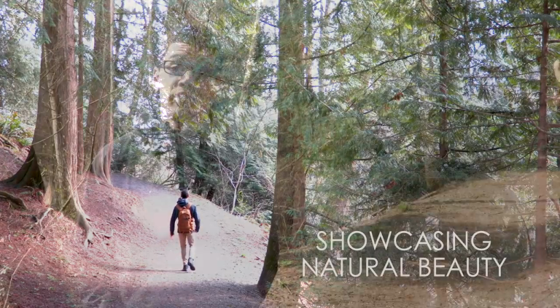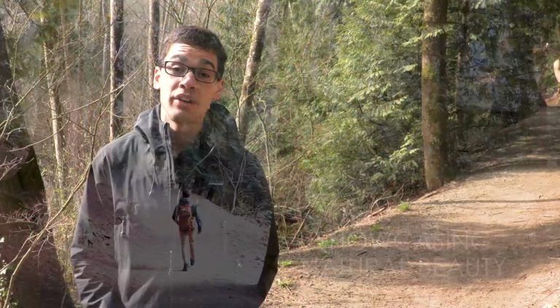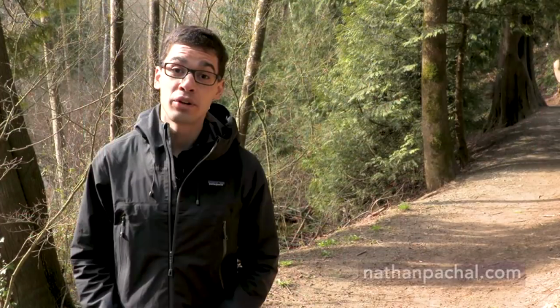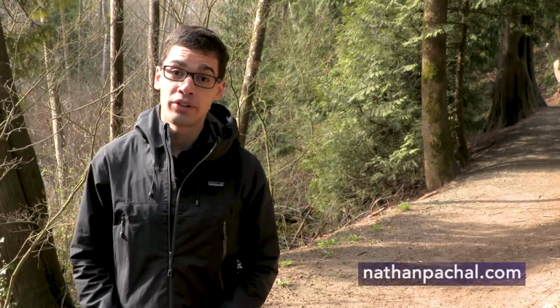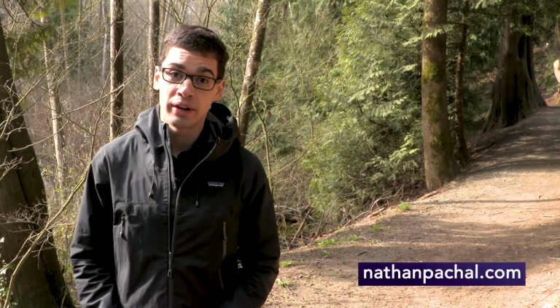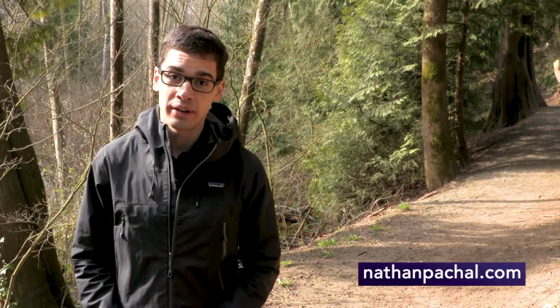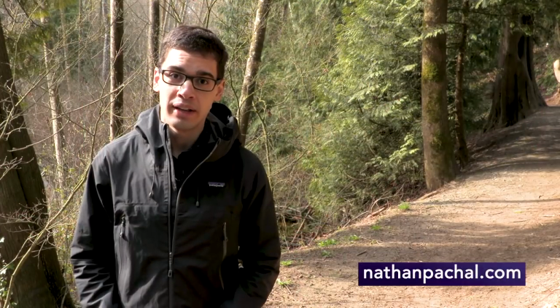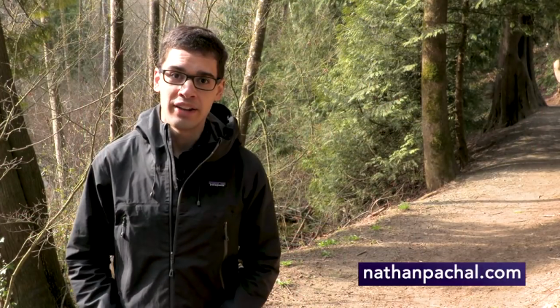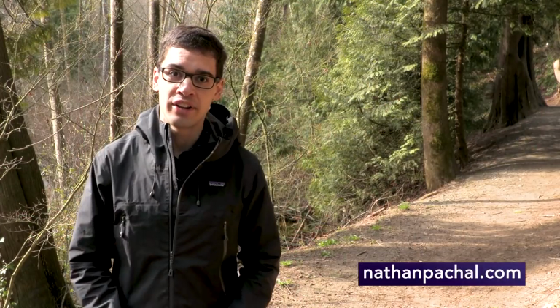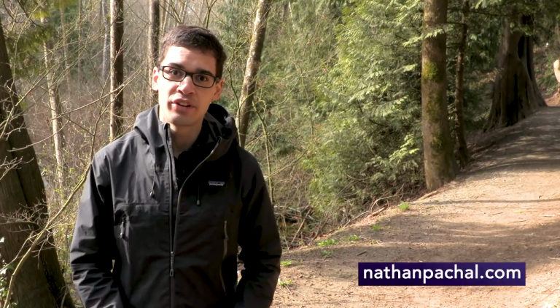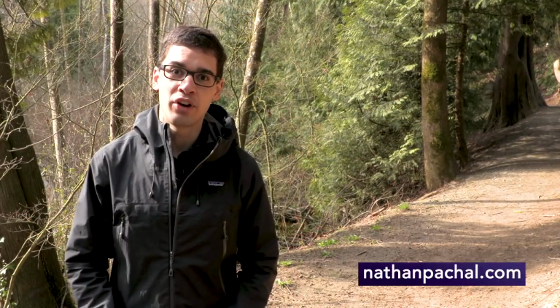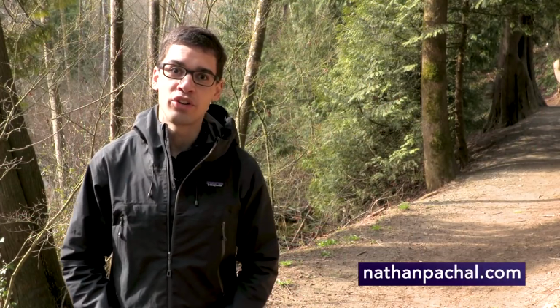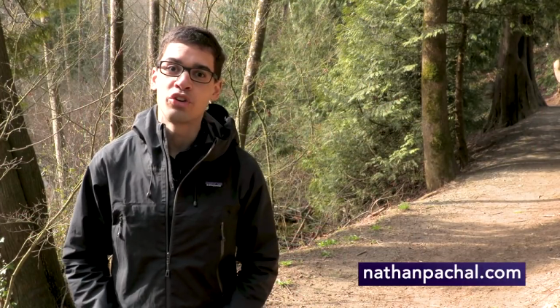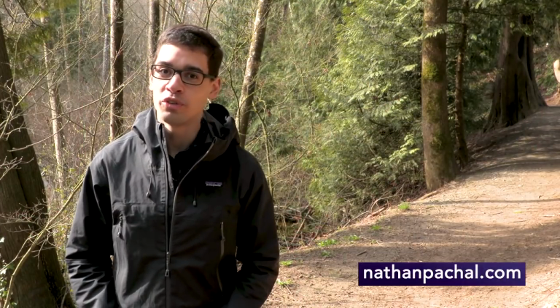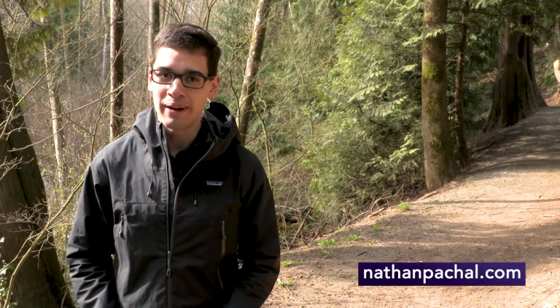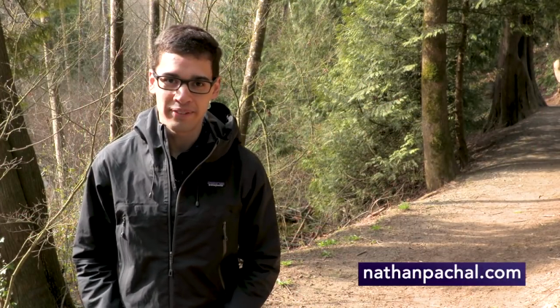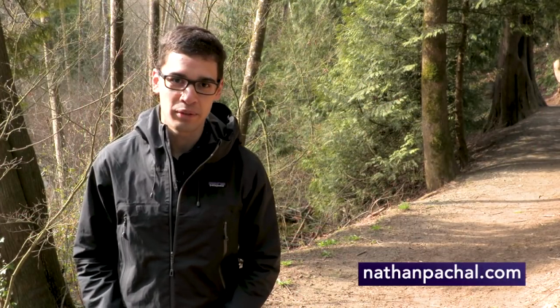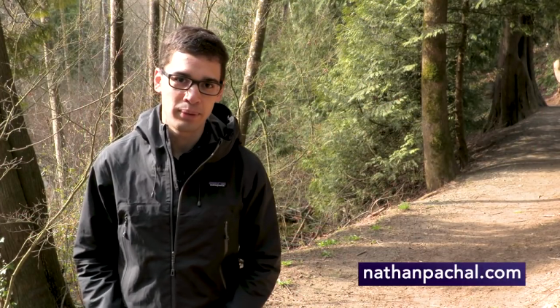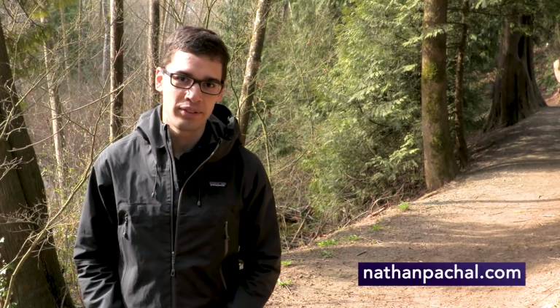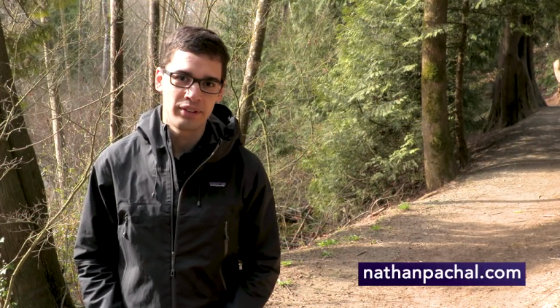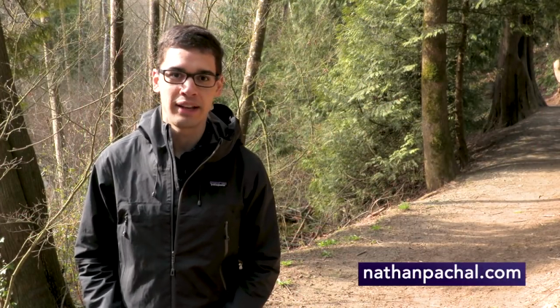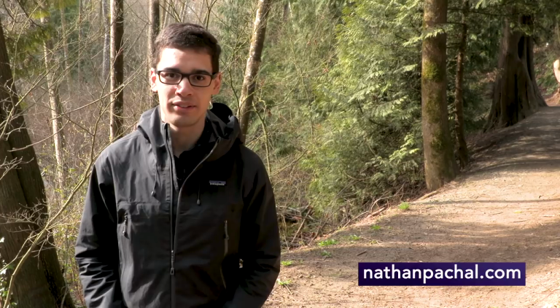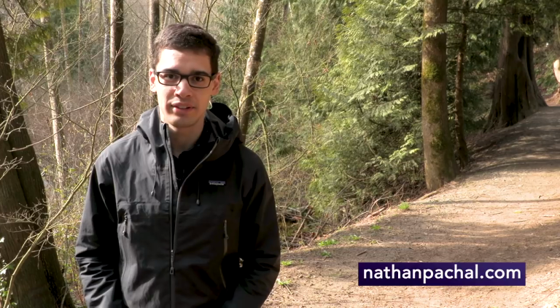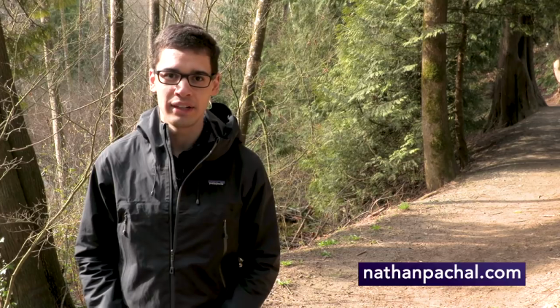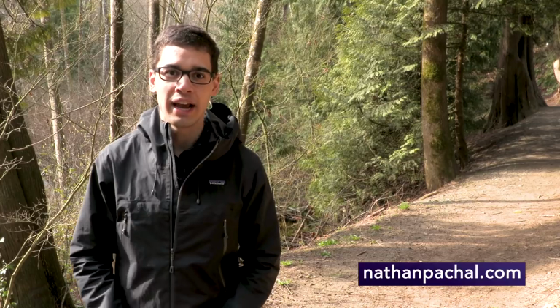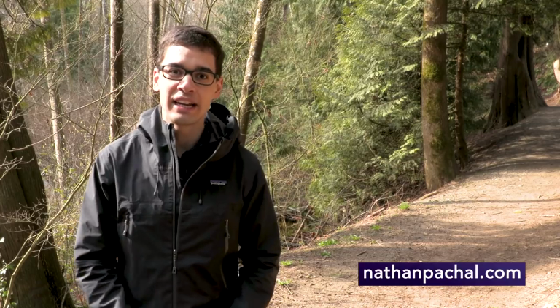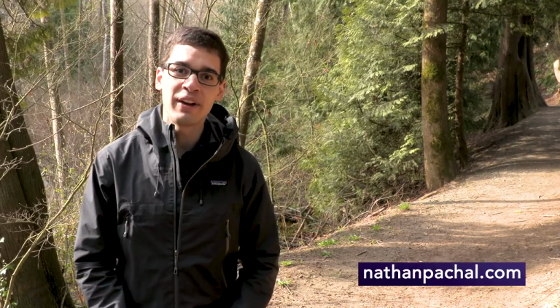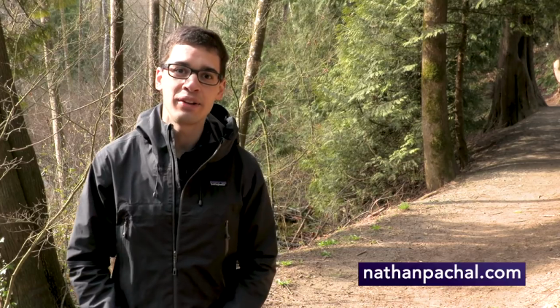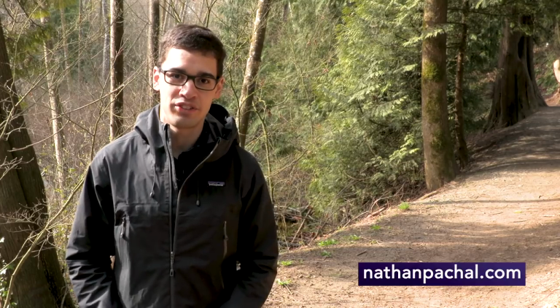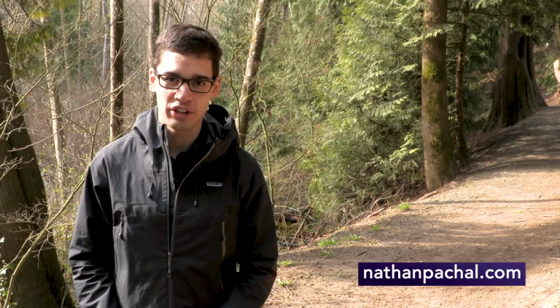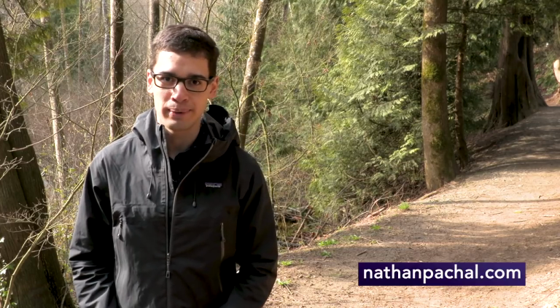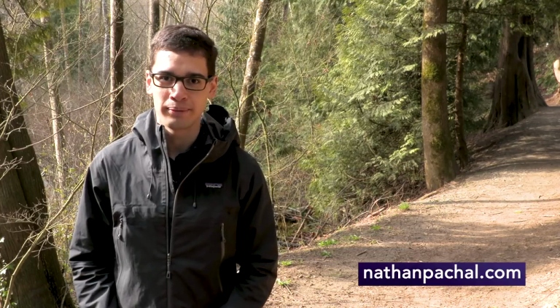Pleasantdale Creek Trail and Sendell Gardens are two of my favorite places in Langley City, and I invite you to check them out.